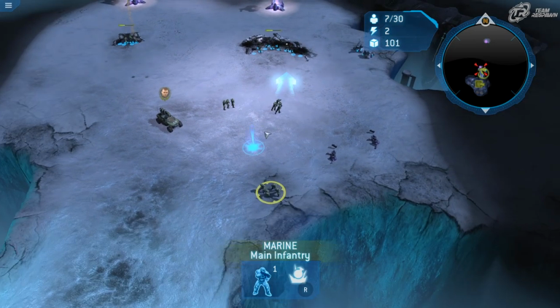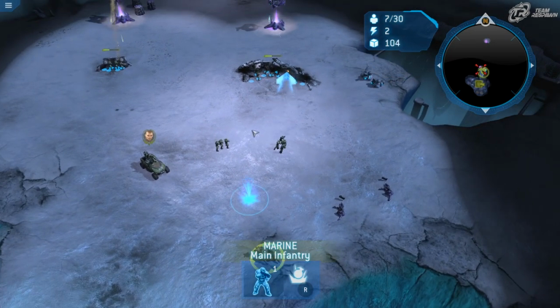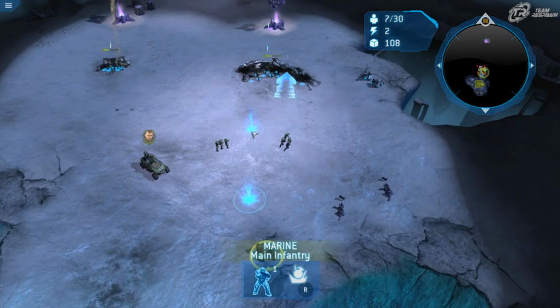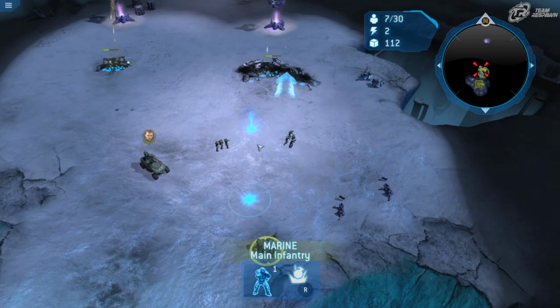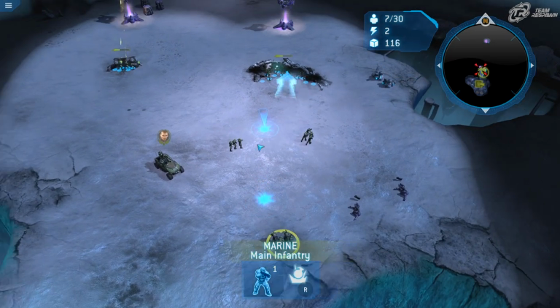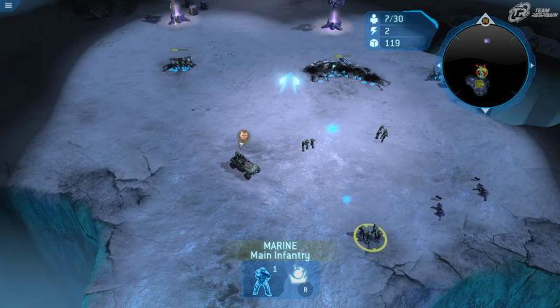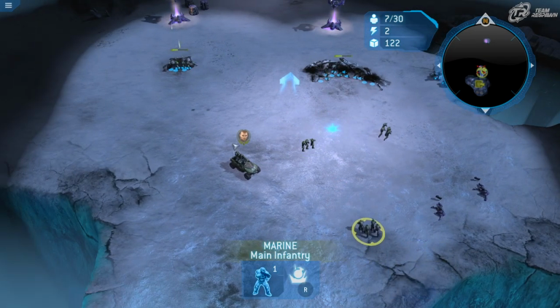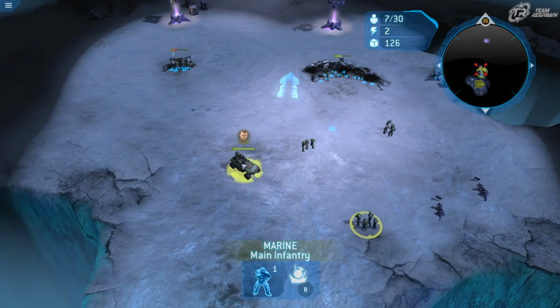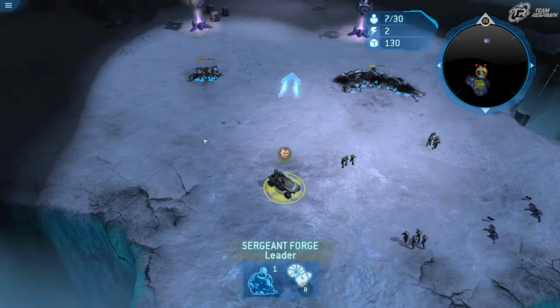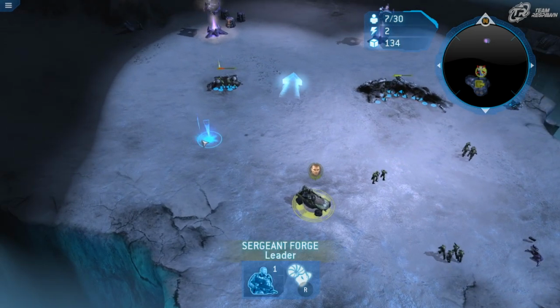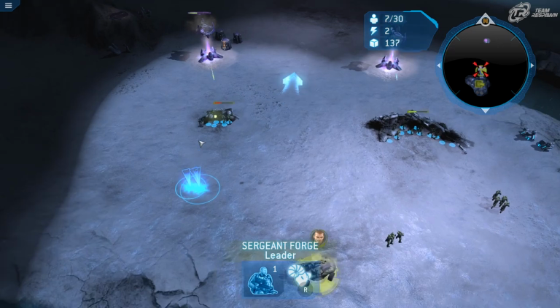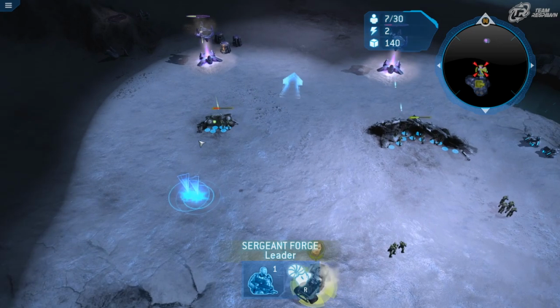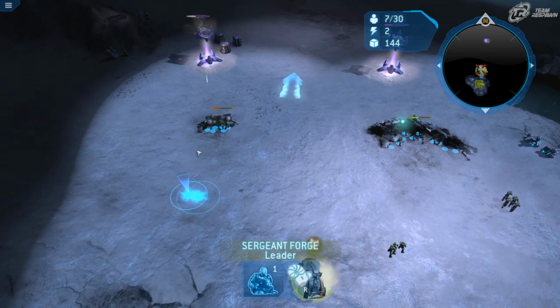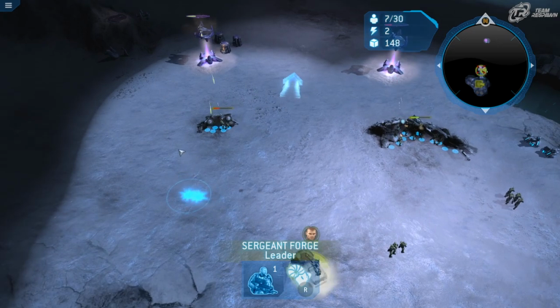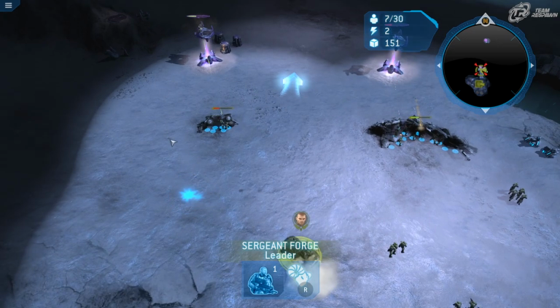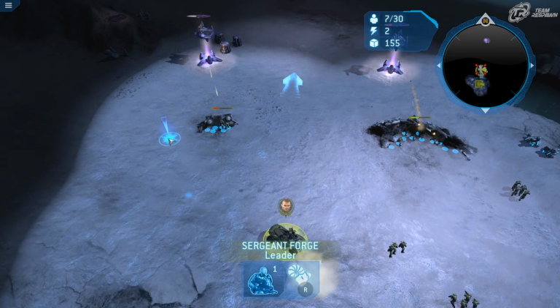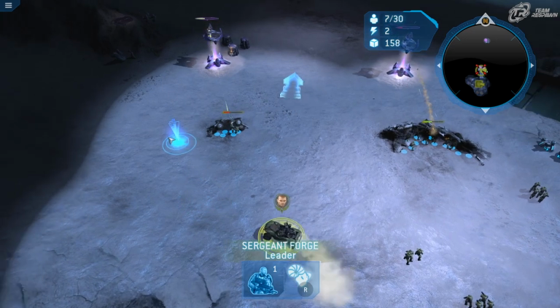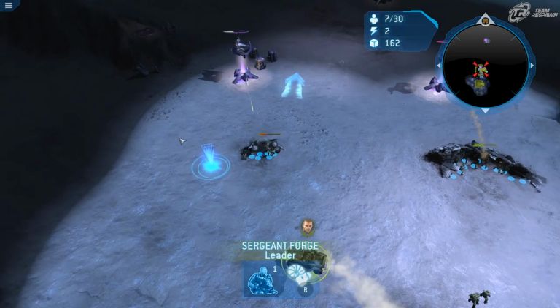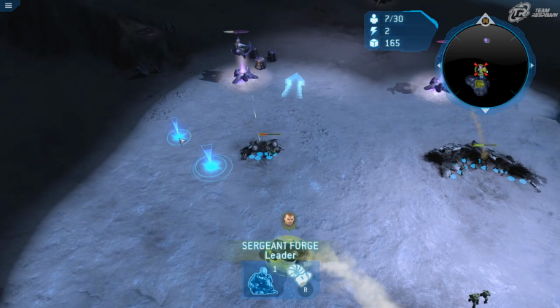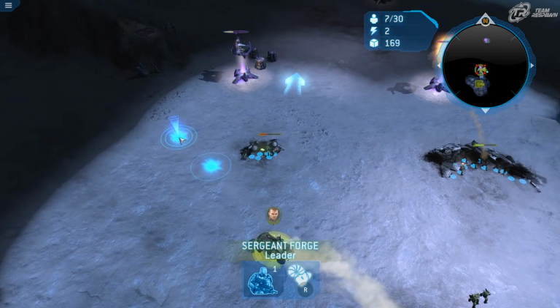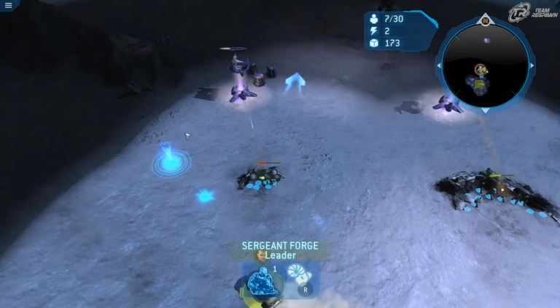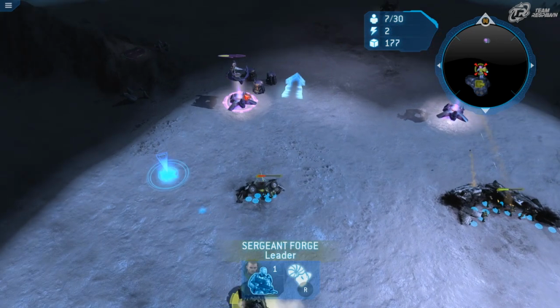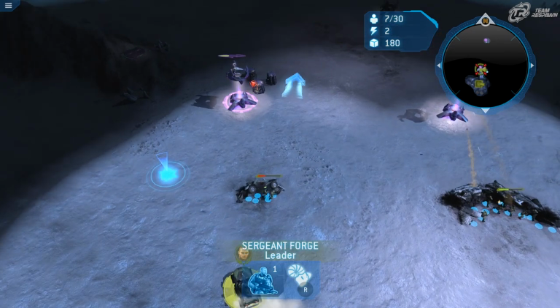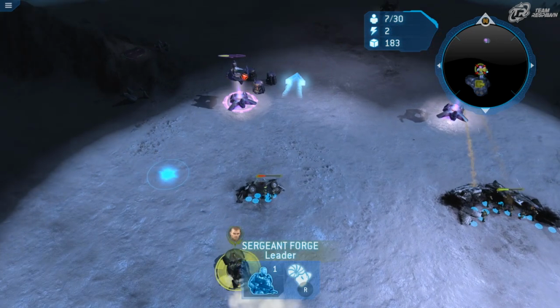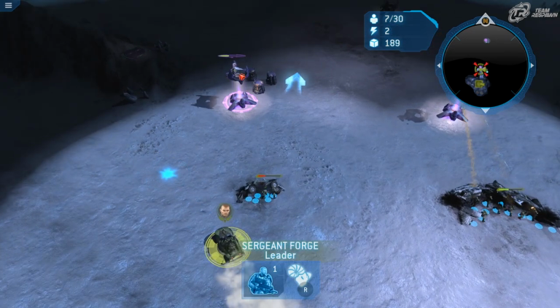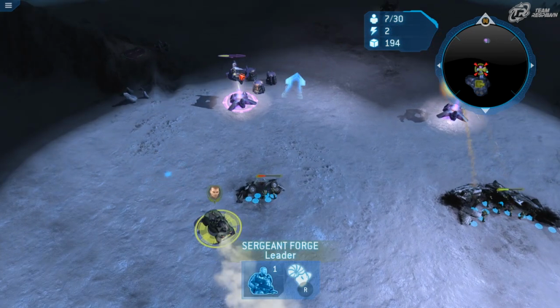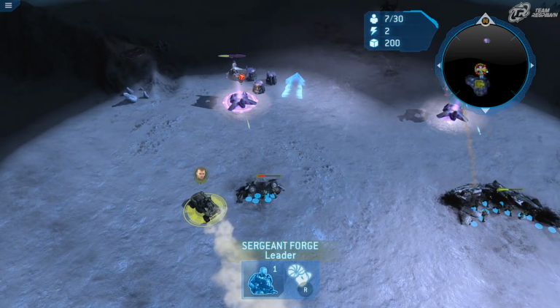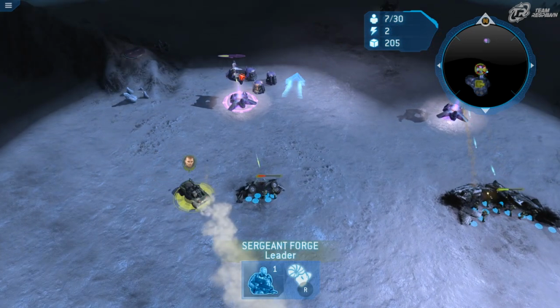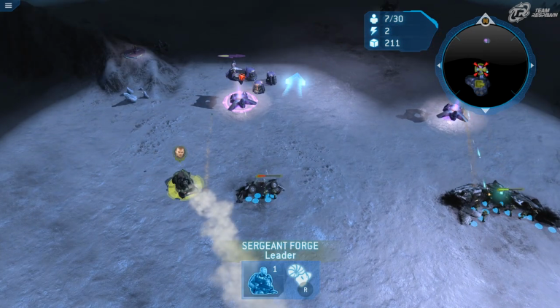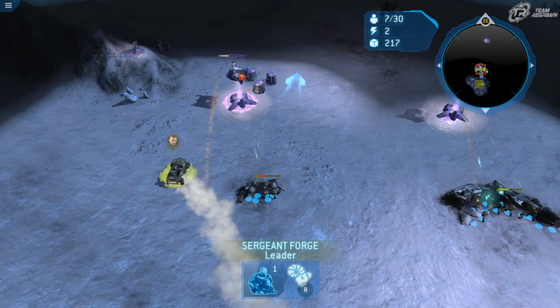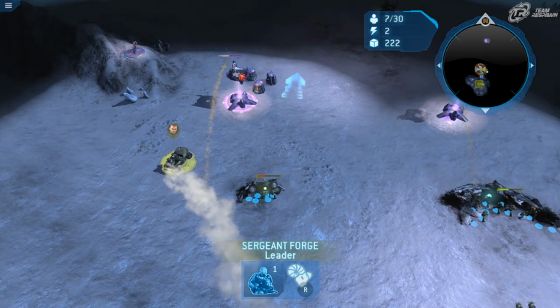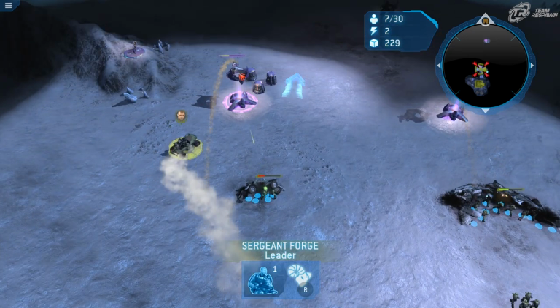Let's go grab some of these crates. It looks like these marines need a little bit of help, so I'll use the Y ability on them.